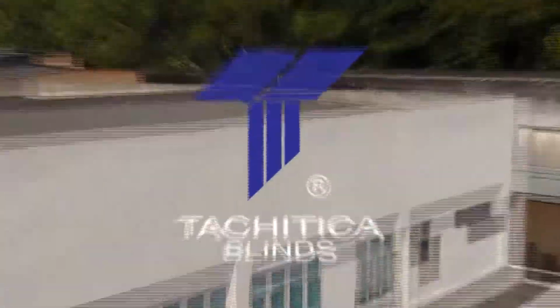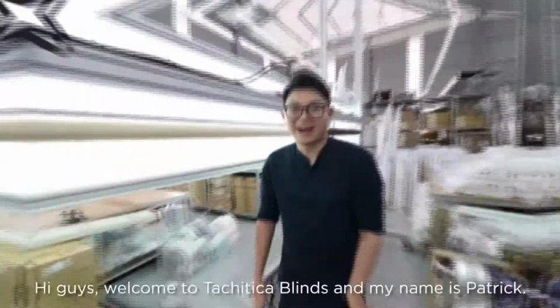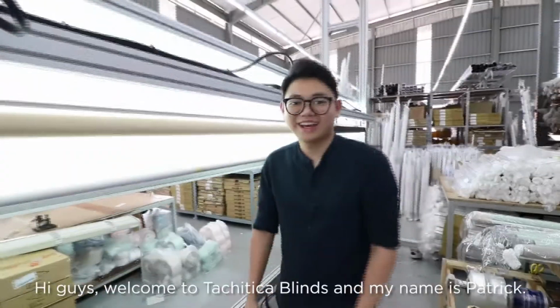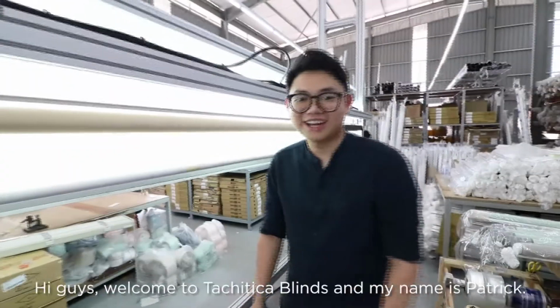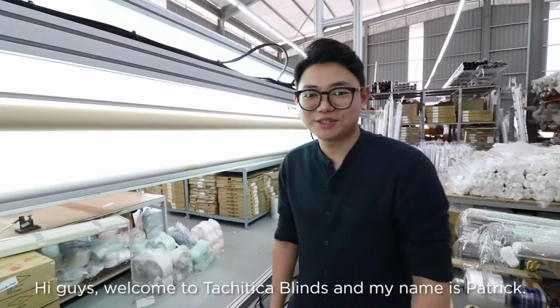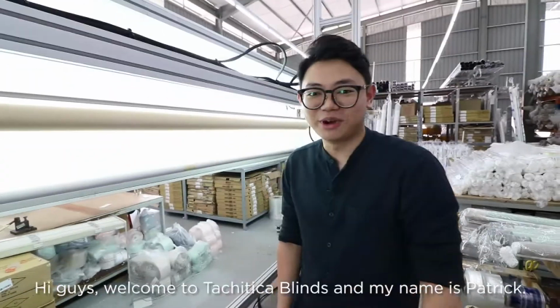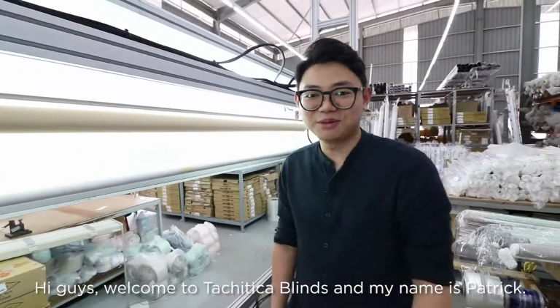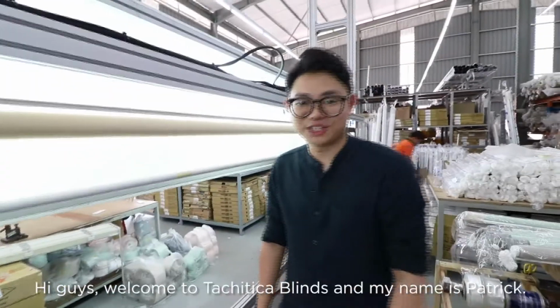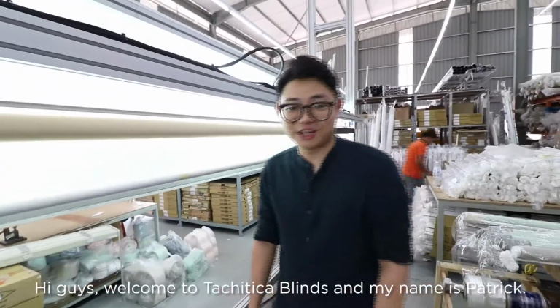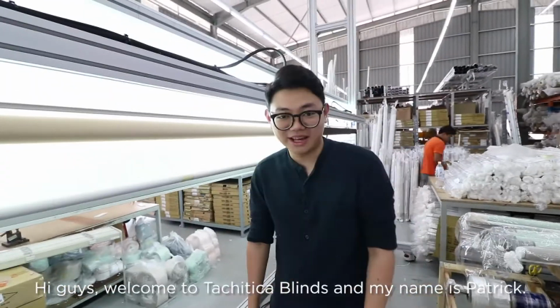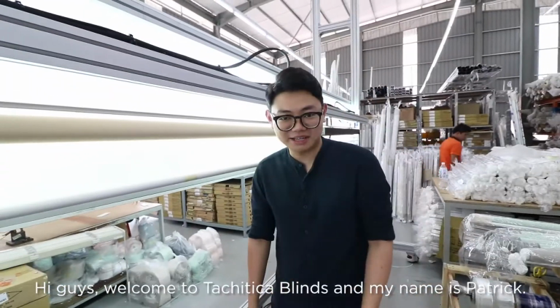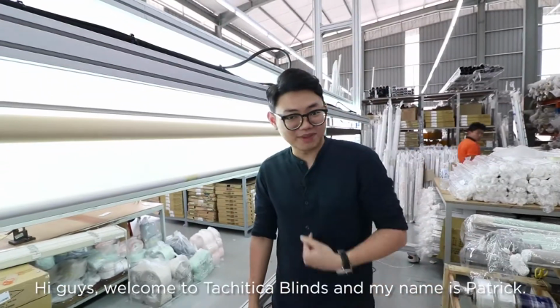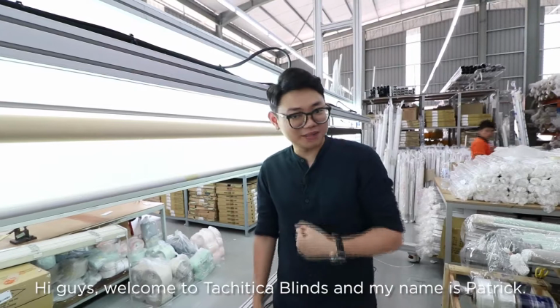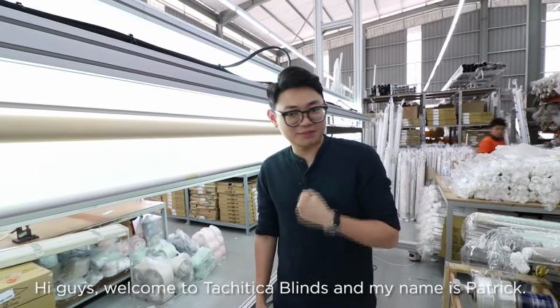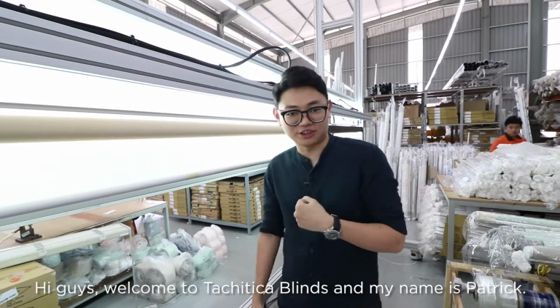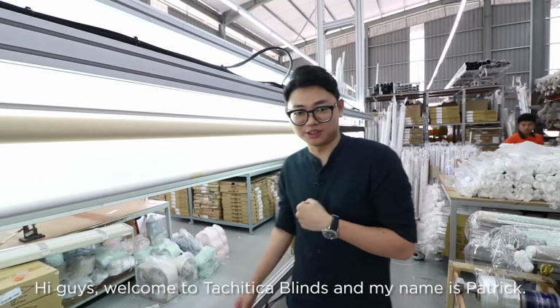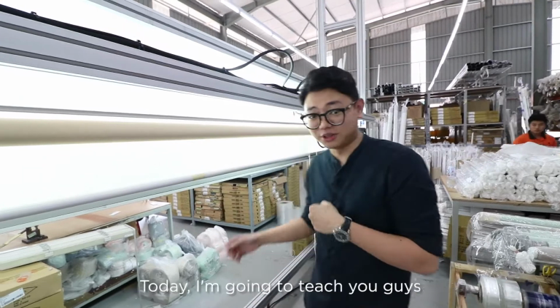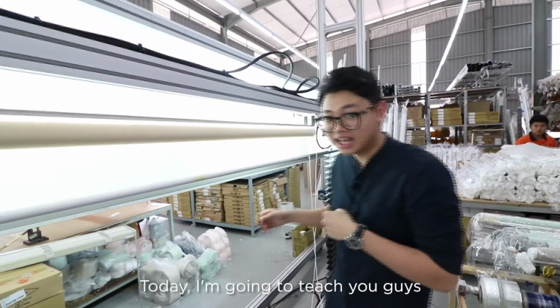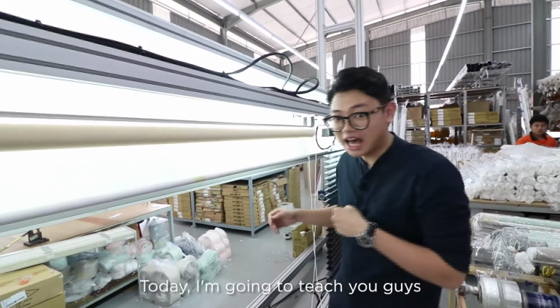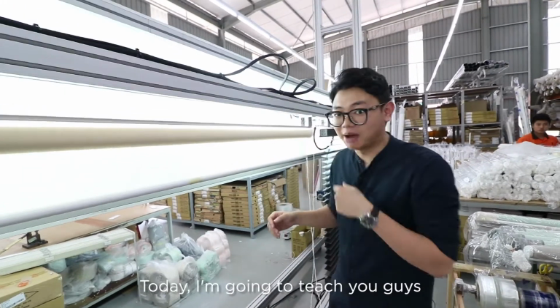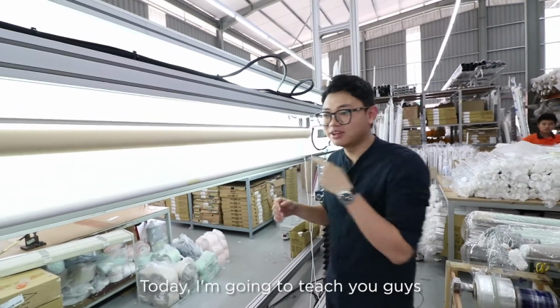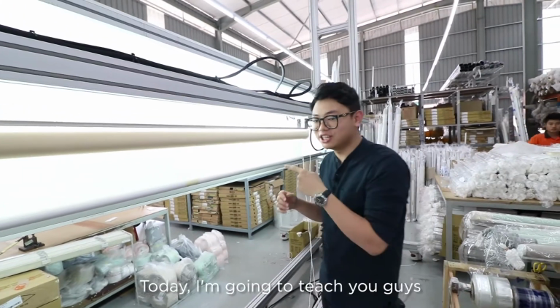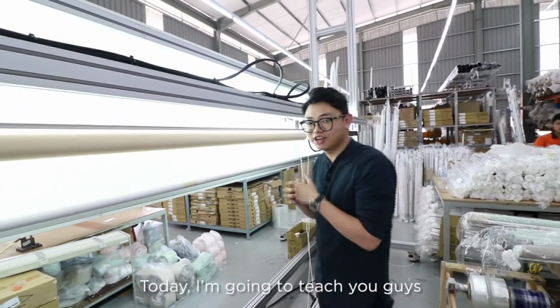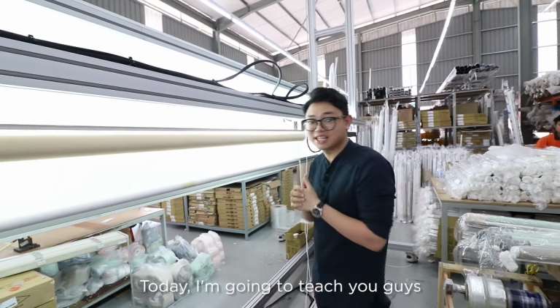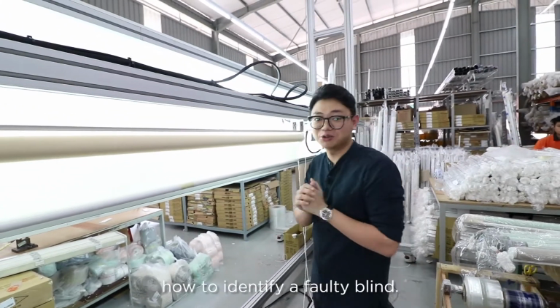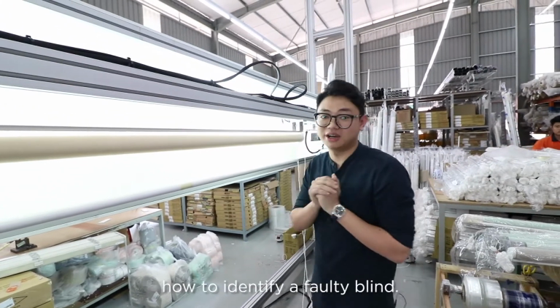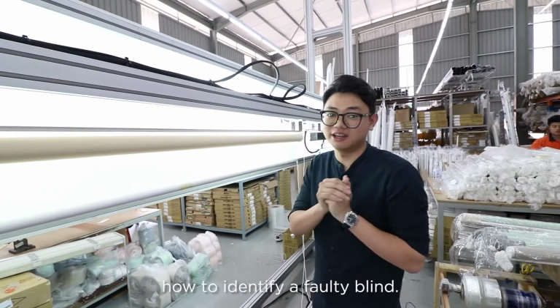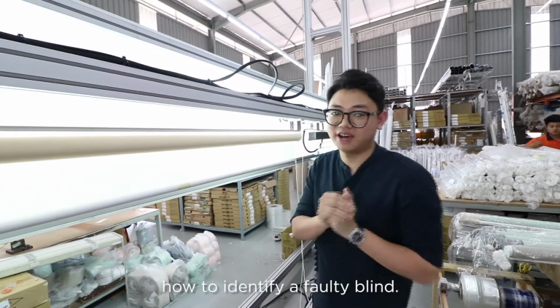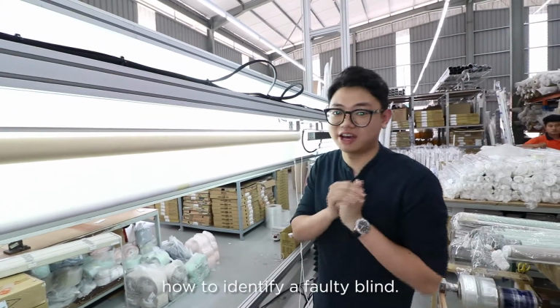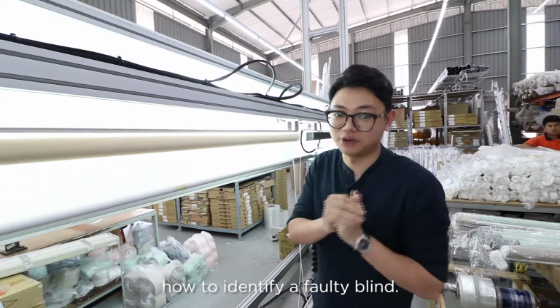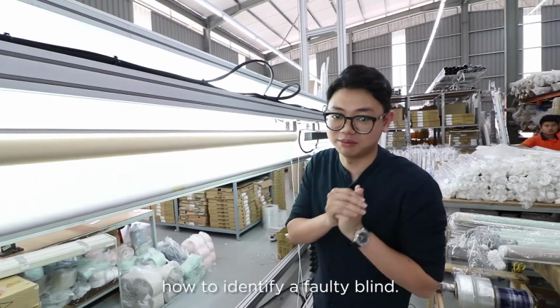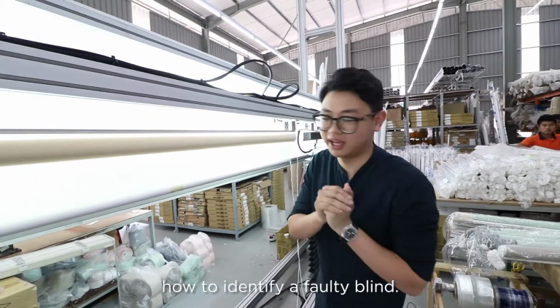Hi guys, welcome to Touch Your Take Up Blinds and my name is Patrick. Today I'm gonna teach you guys how to identify a faulty blind.